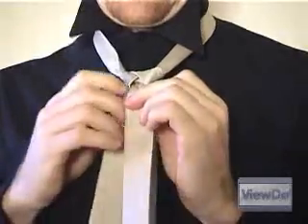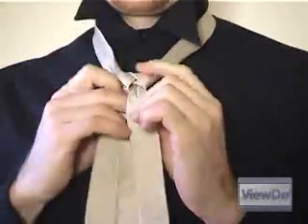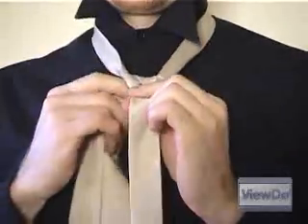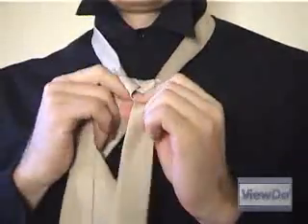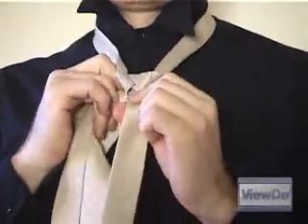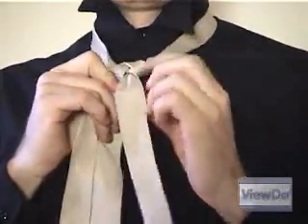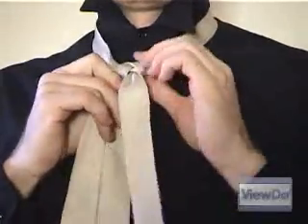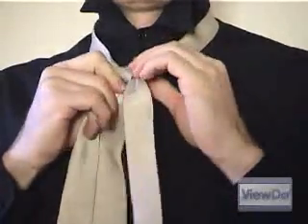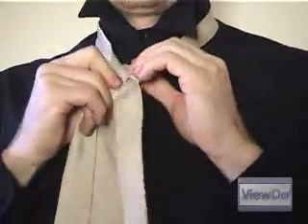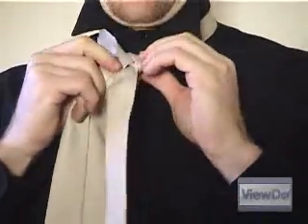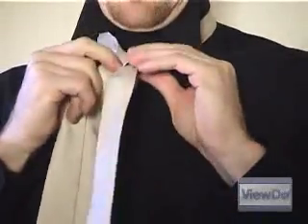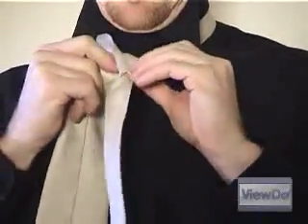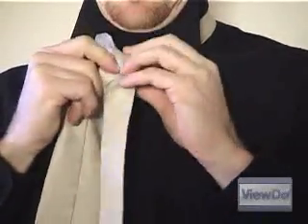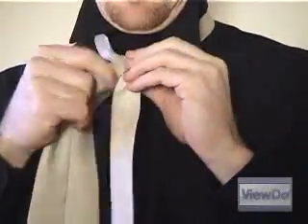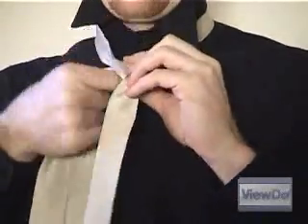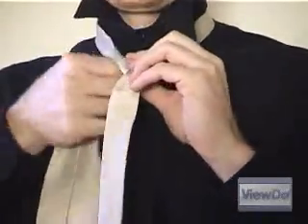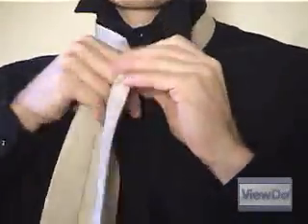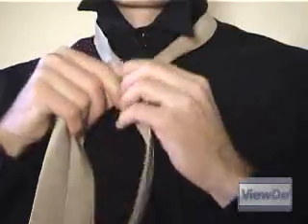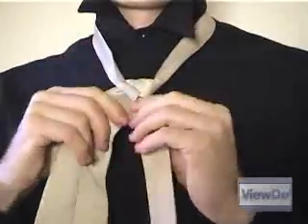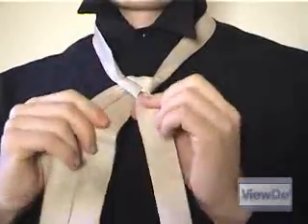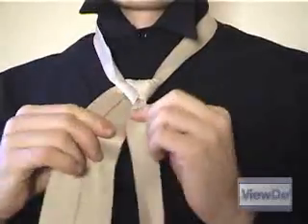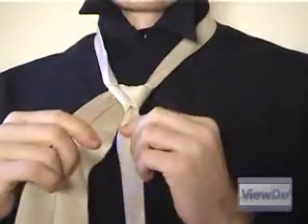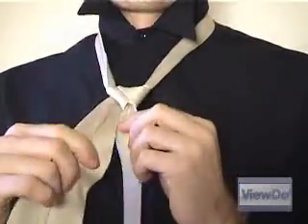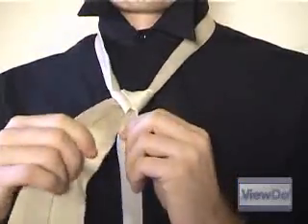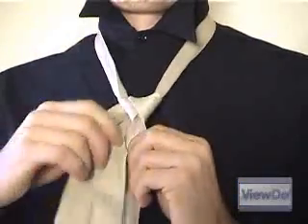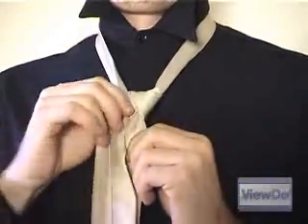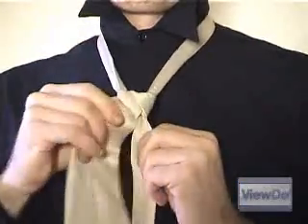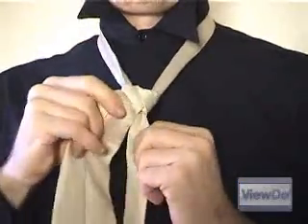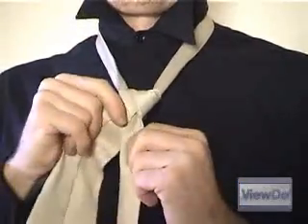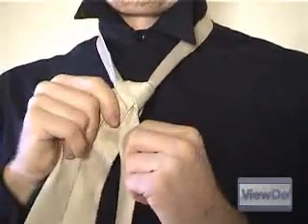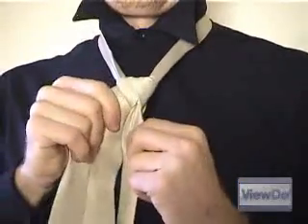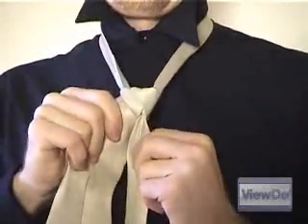You'll notice you have a nice even triangle now. Pull everything snug and make that triangle as neat and uniform as possible.